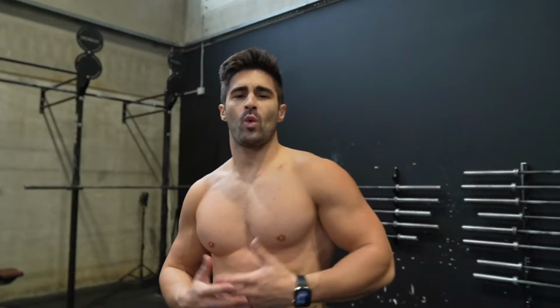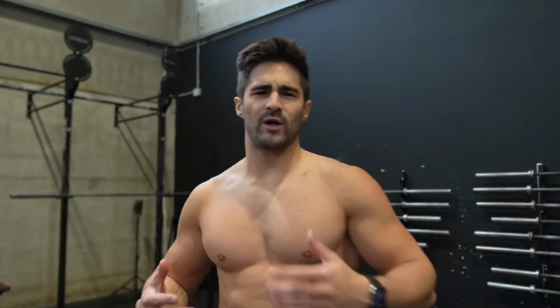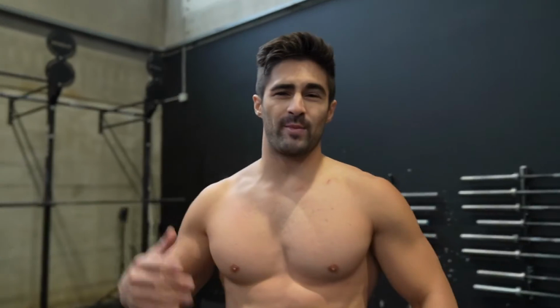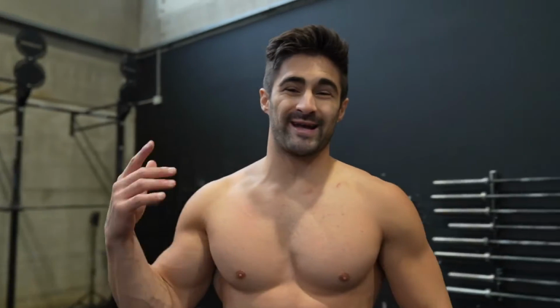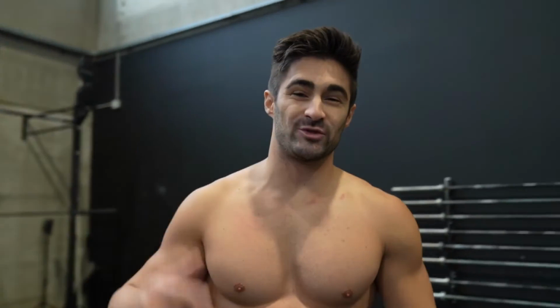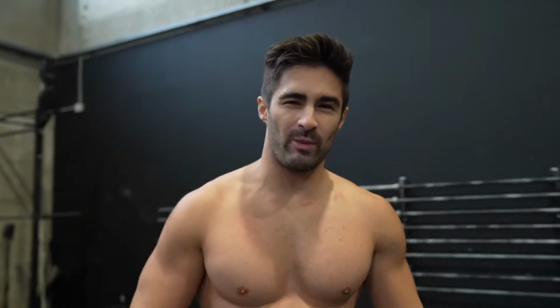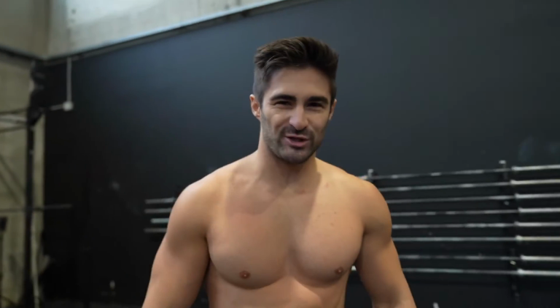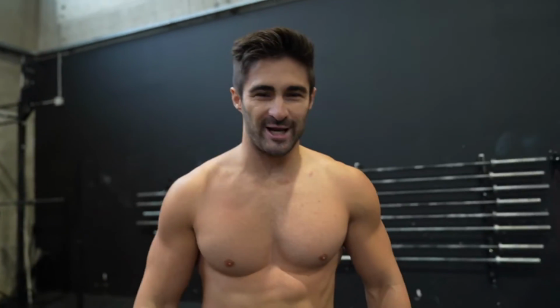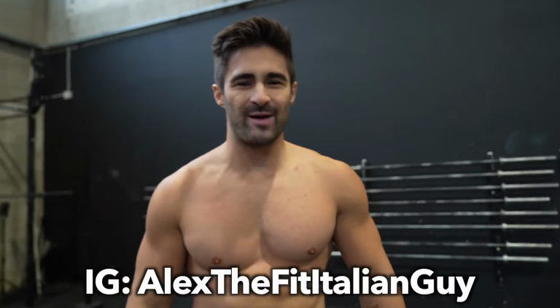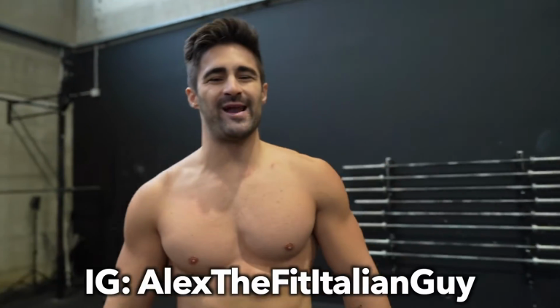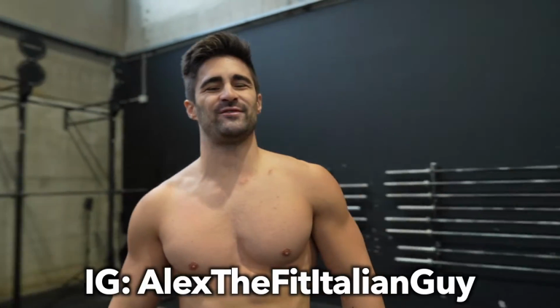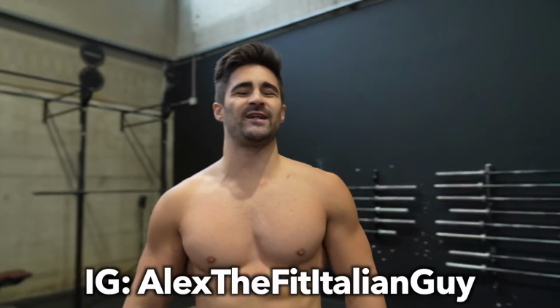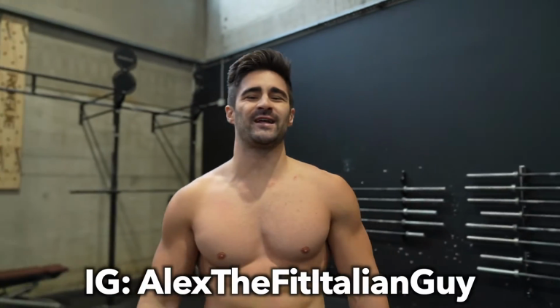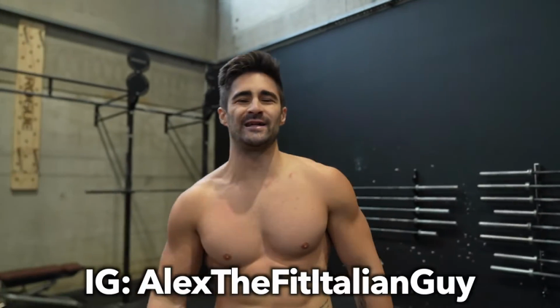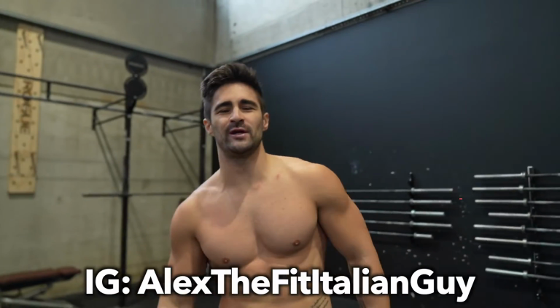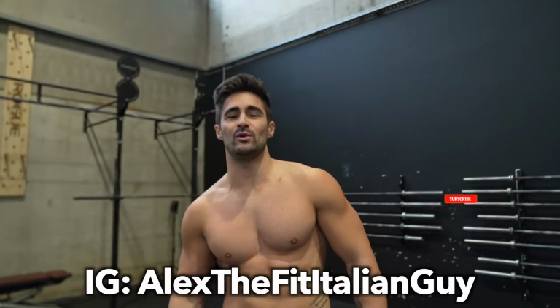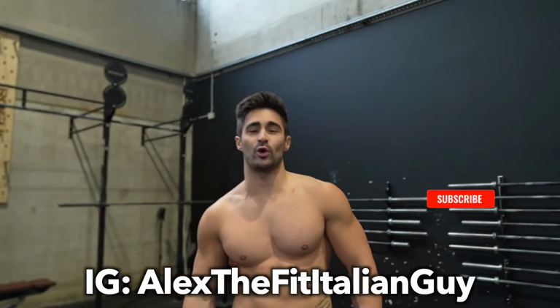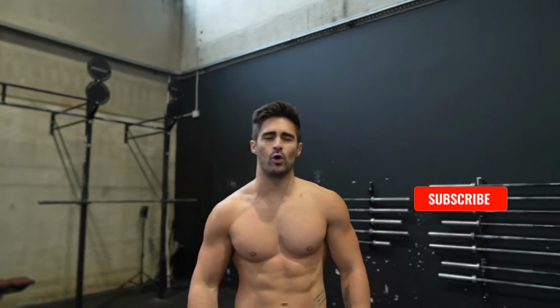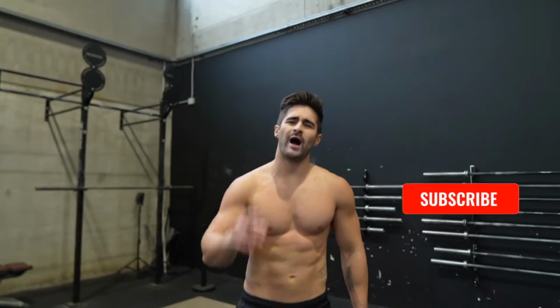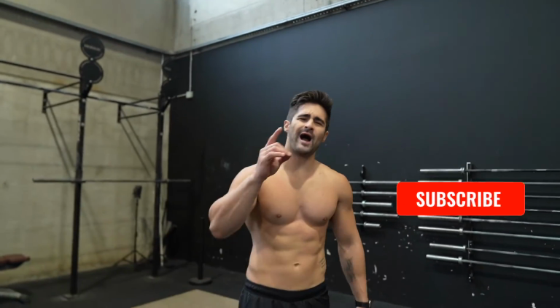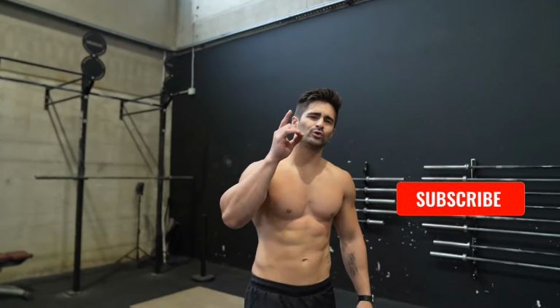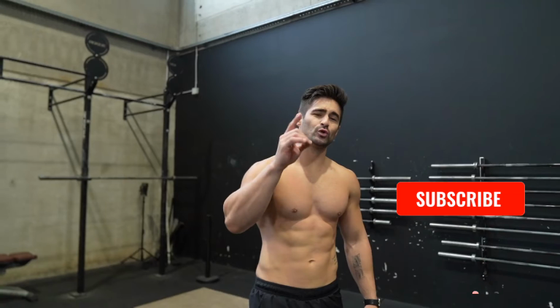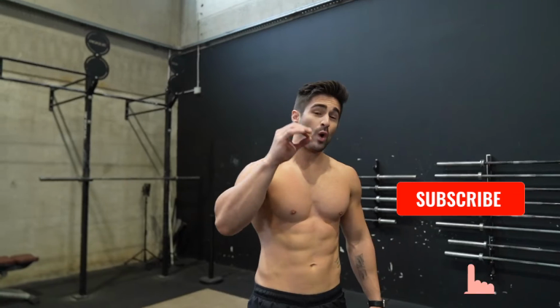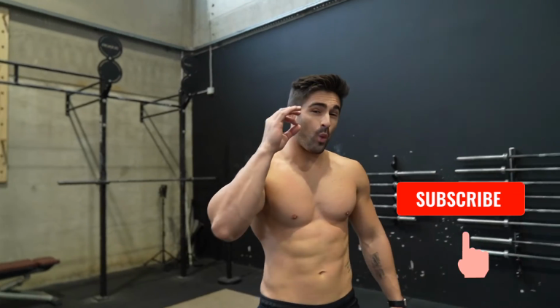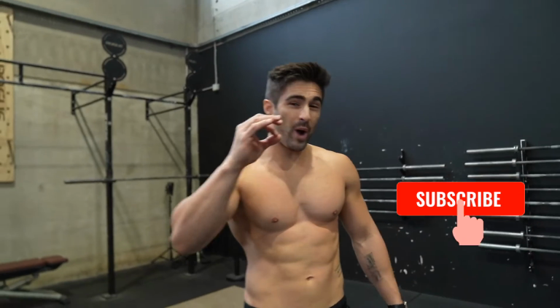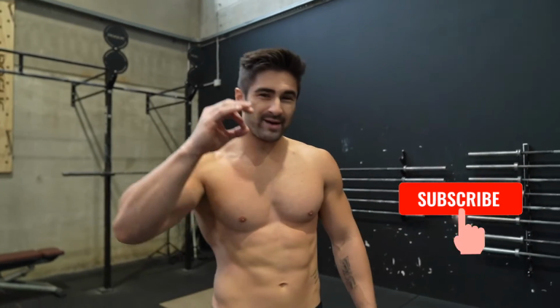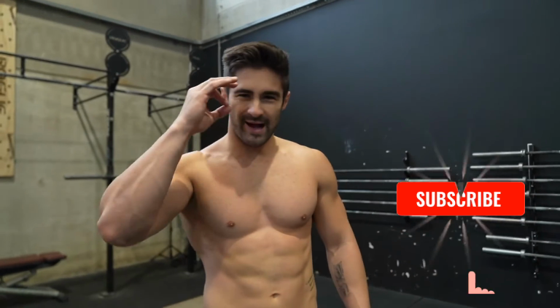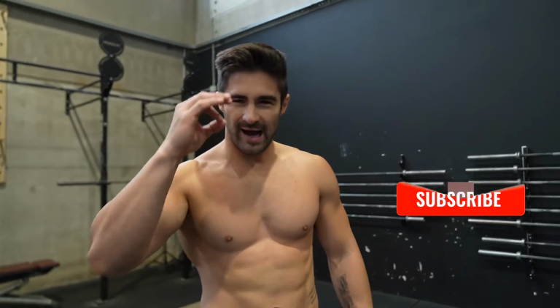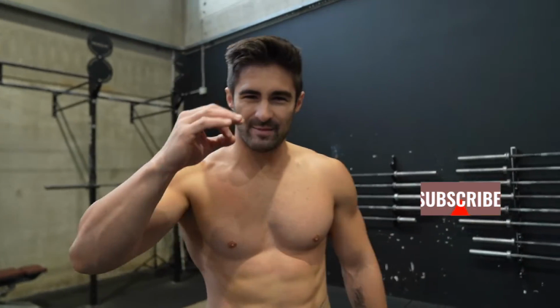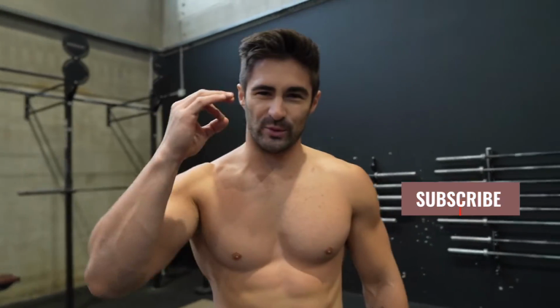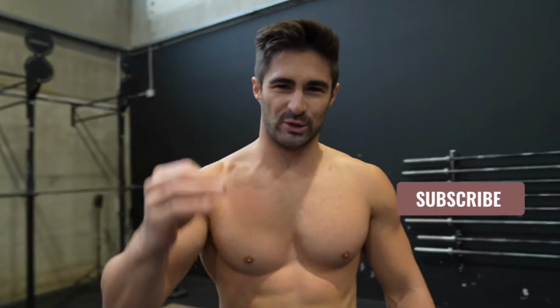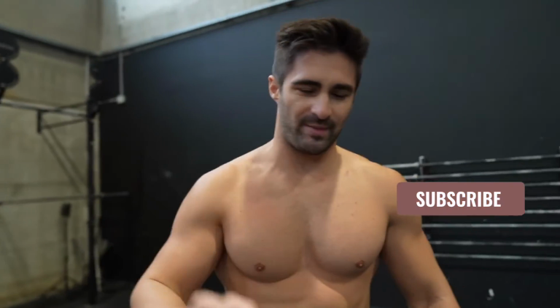Welcome back guys to my channel, I'm Alex, Italian Guy, and today I will show you how to do a one-arm push-up.